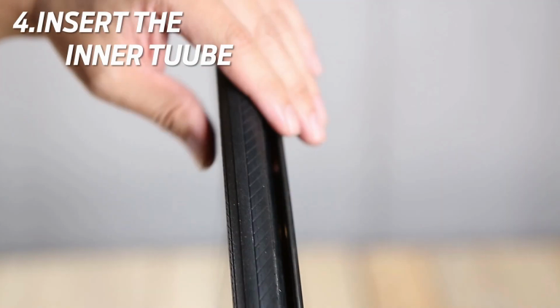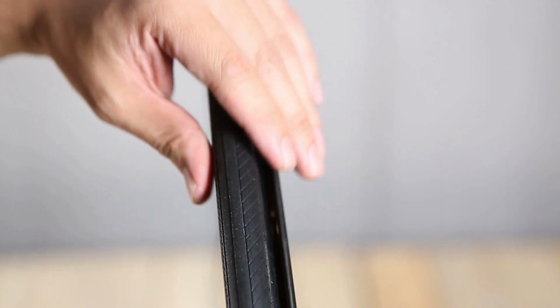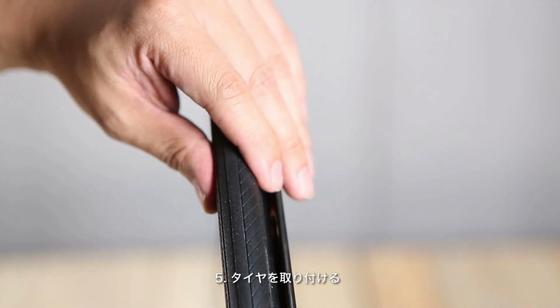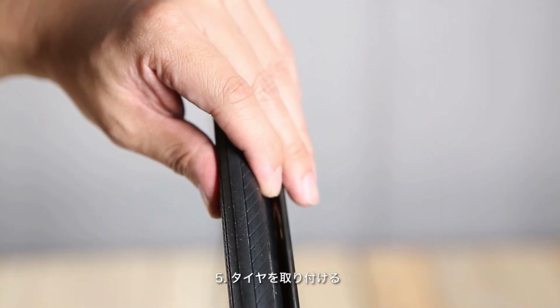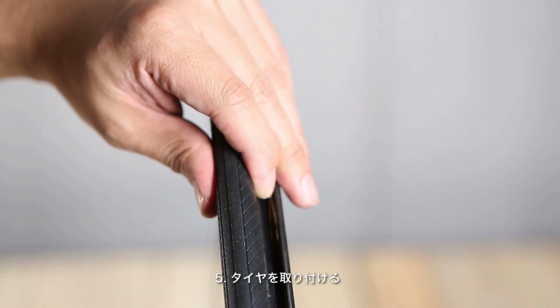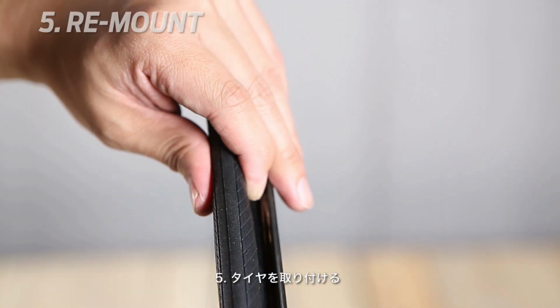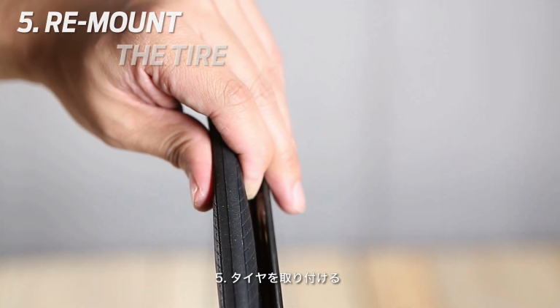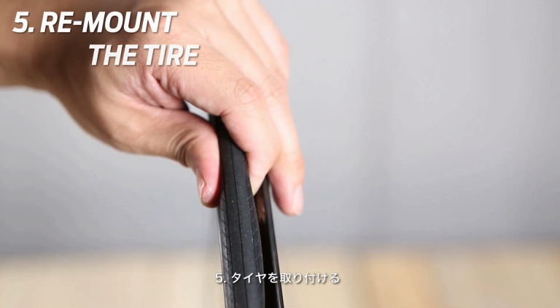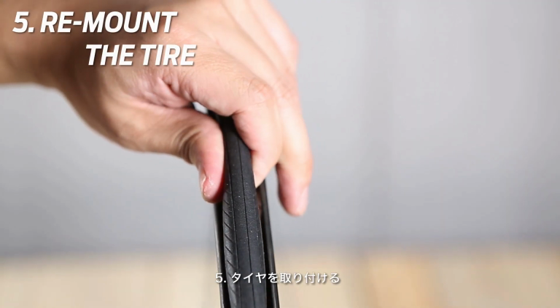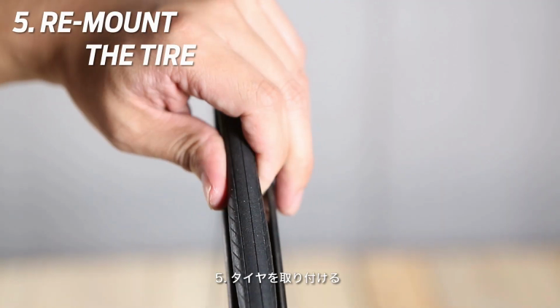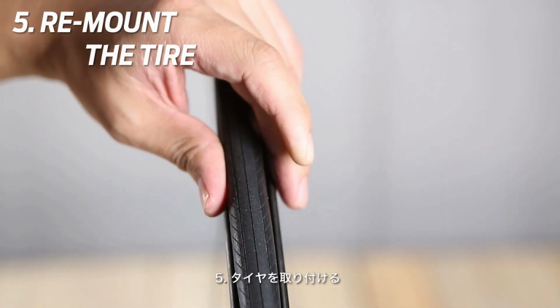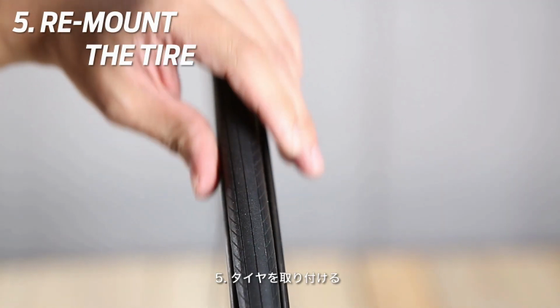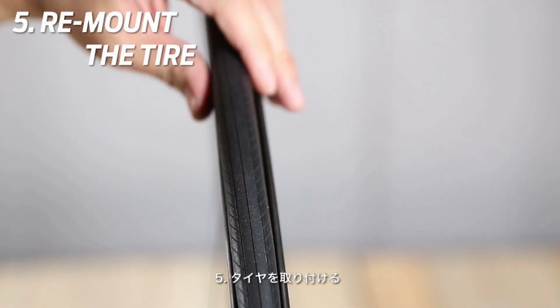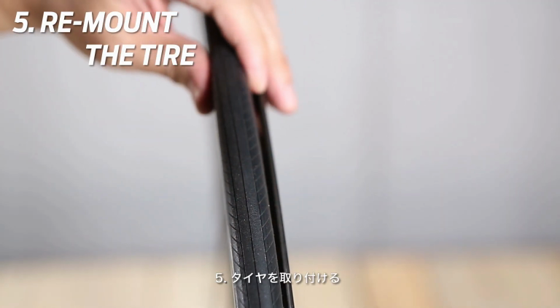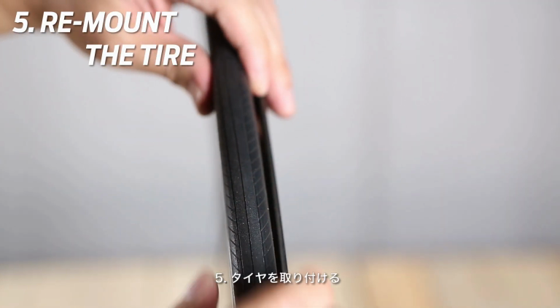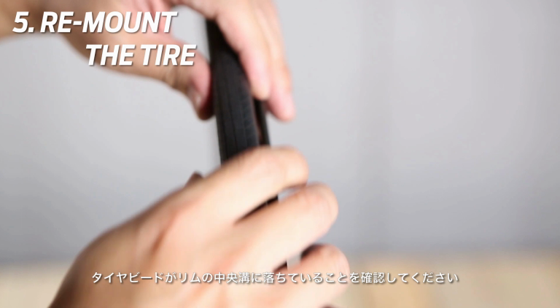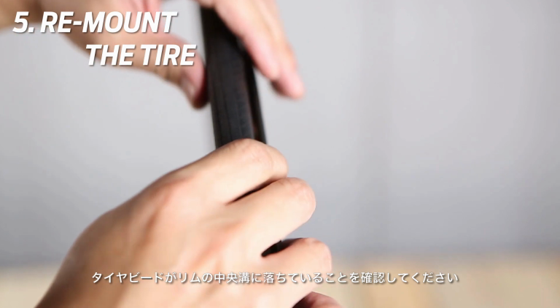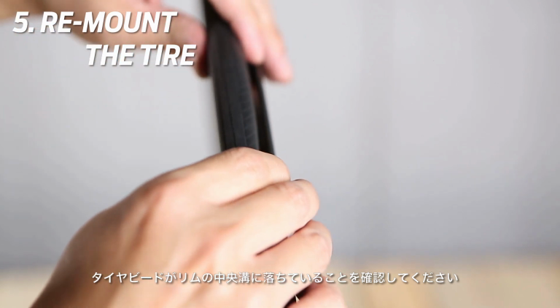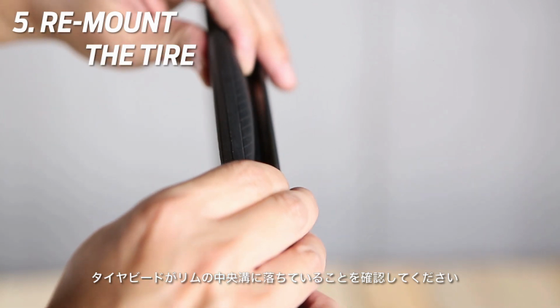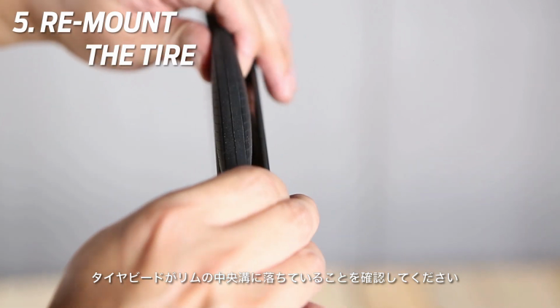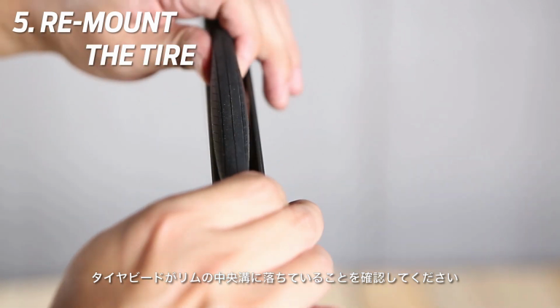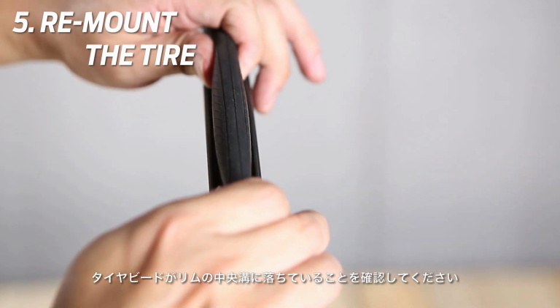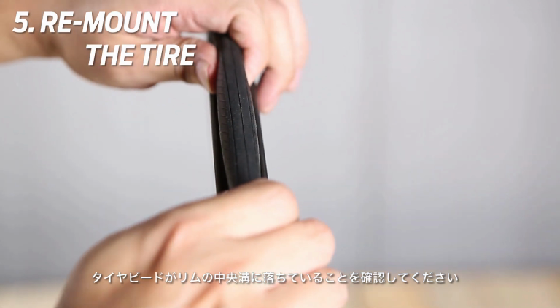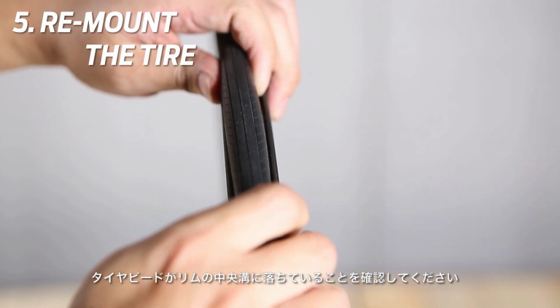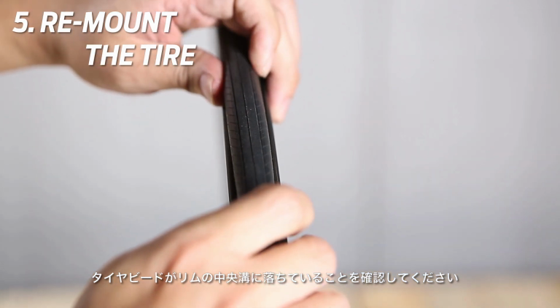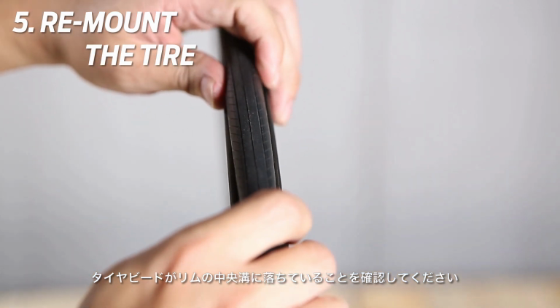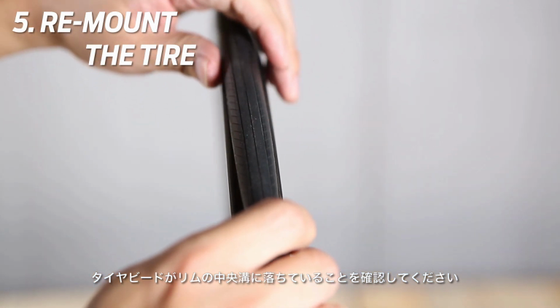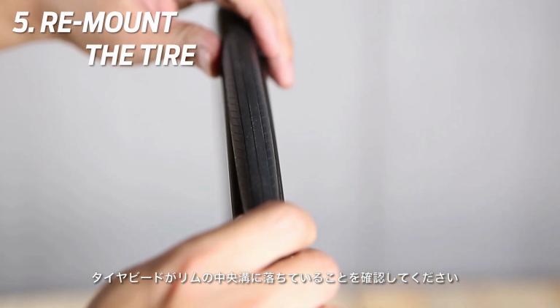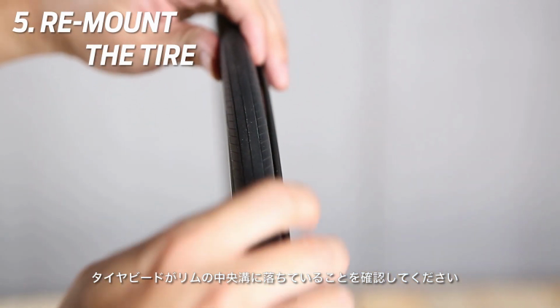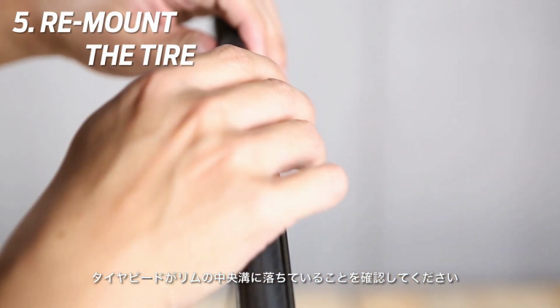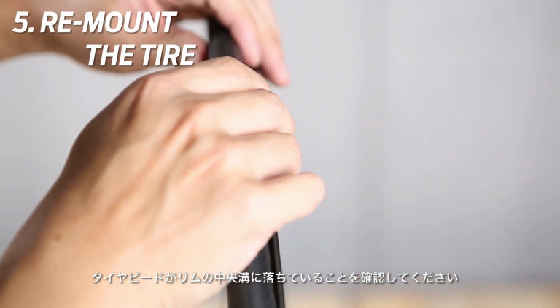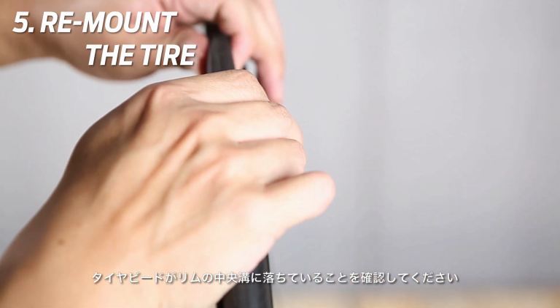Step 5: Remount the tire. Ensure the tire beads are placed in the rim's center channel.